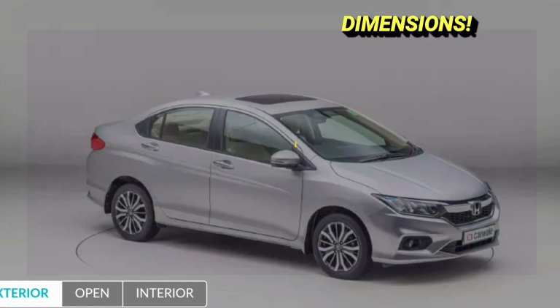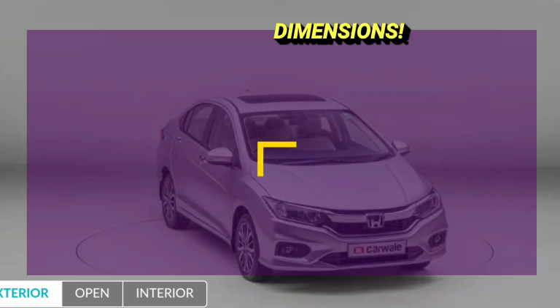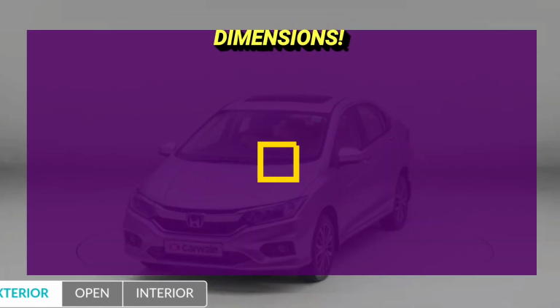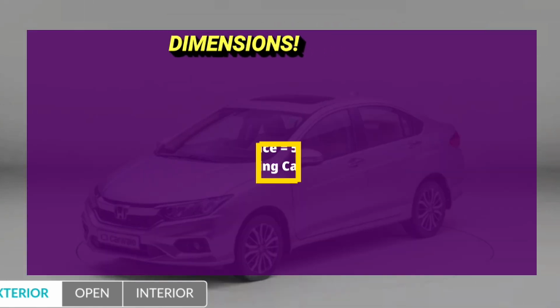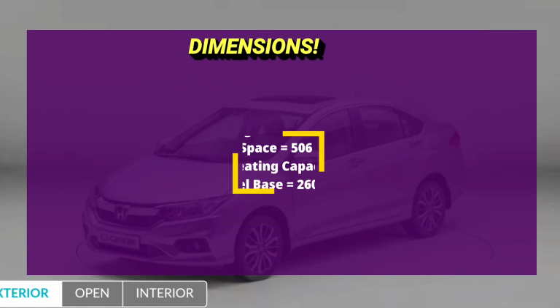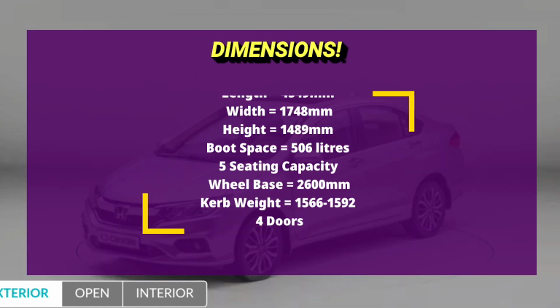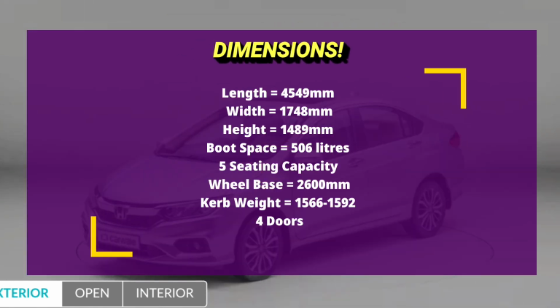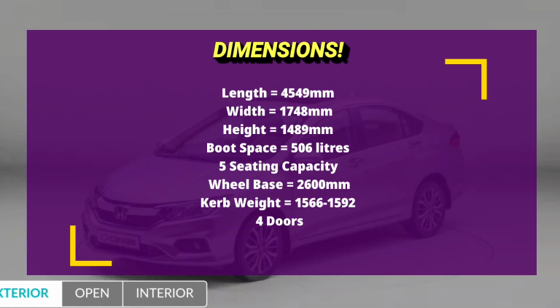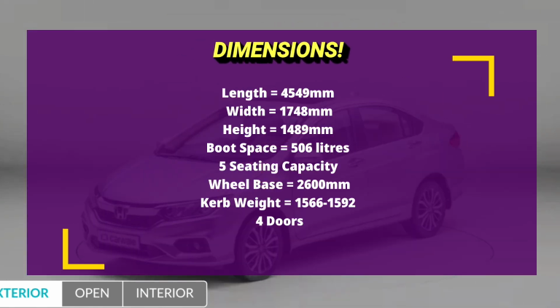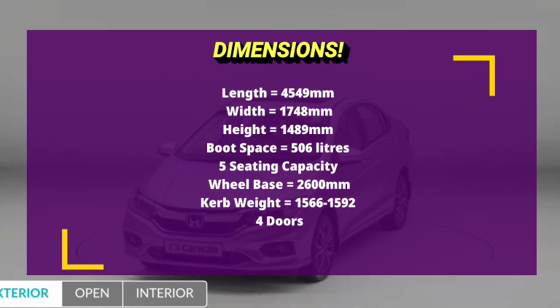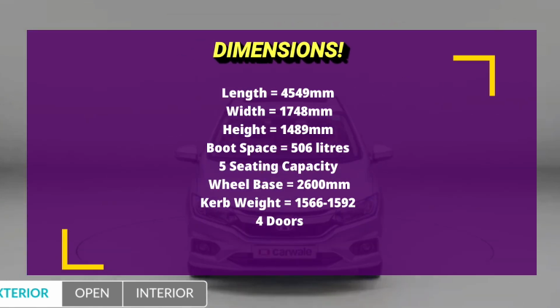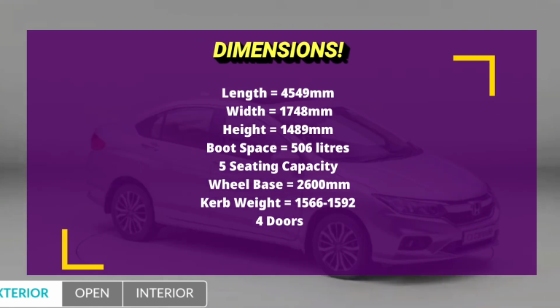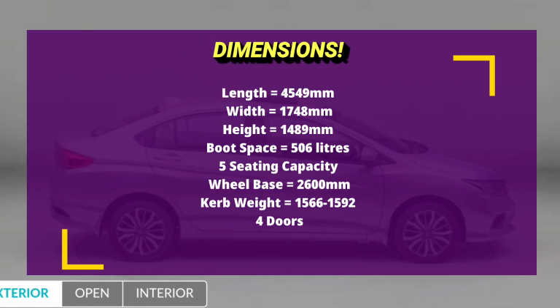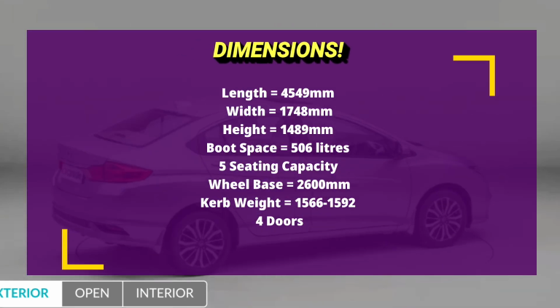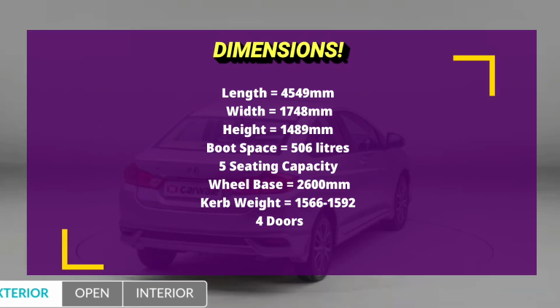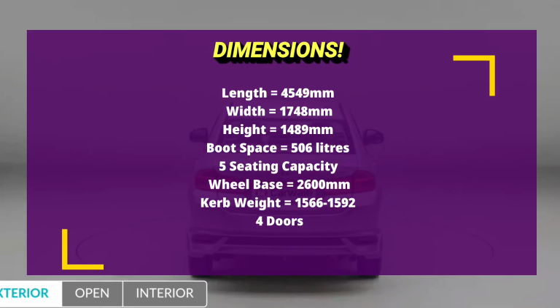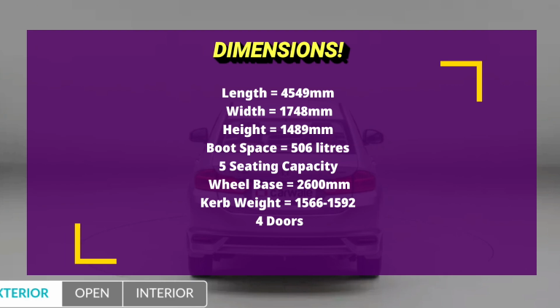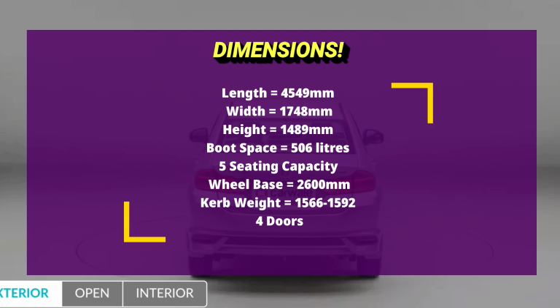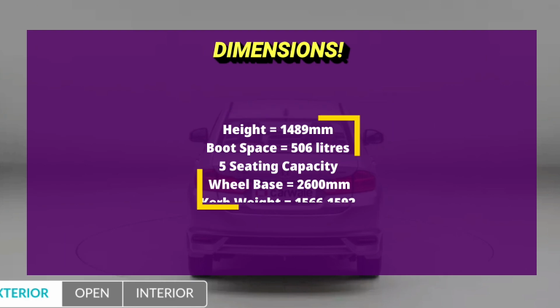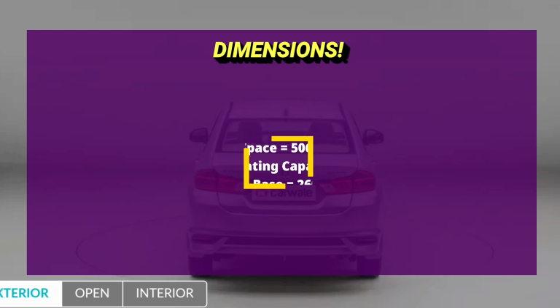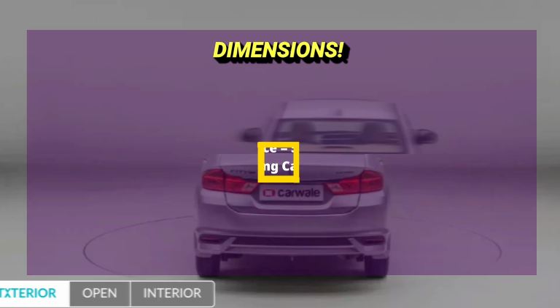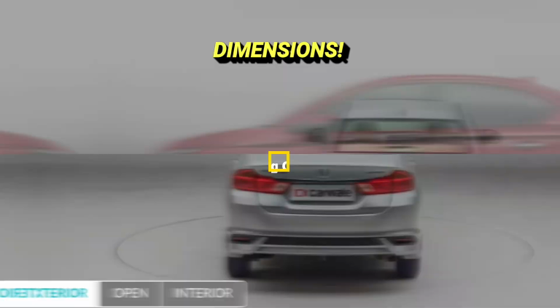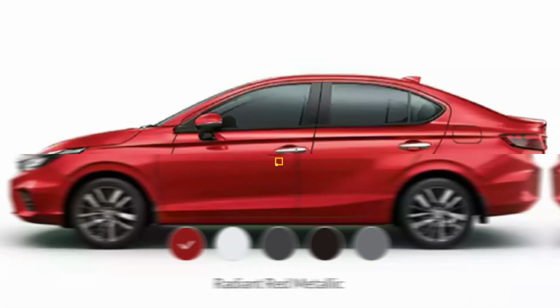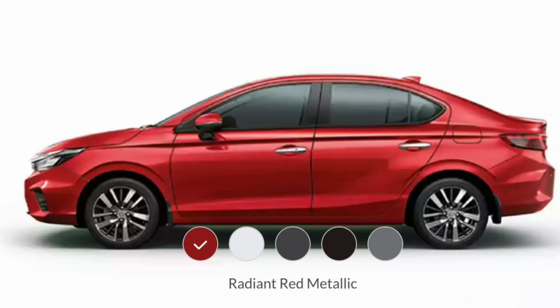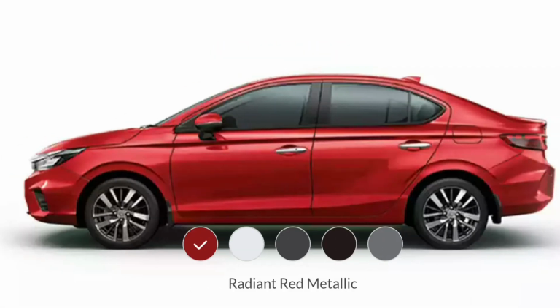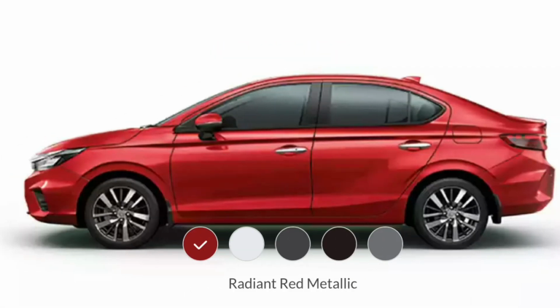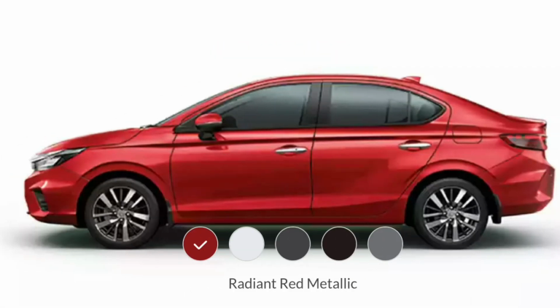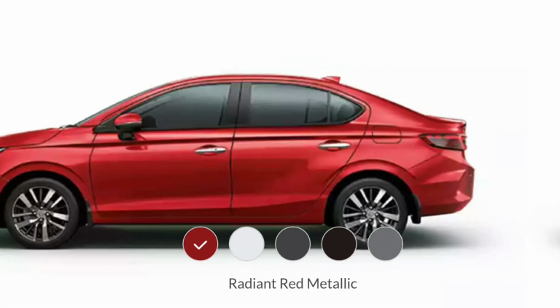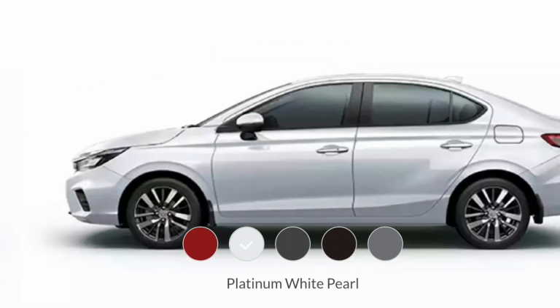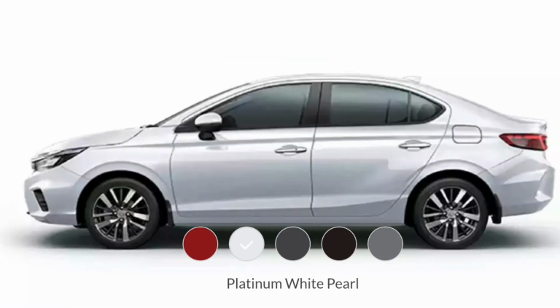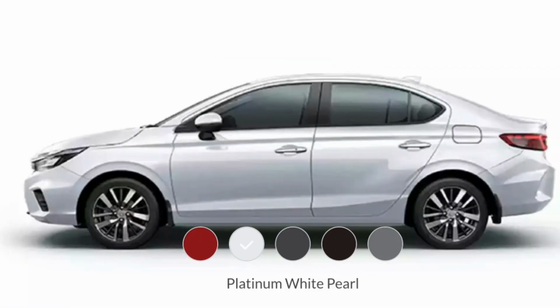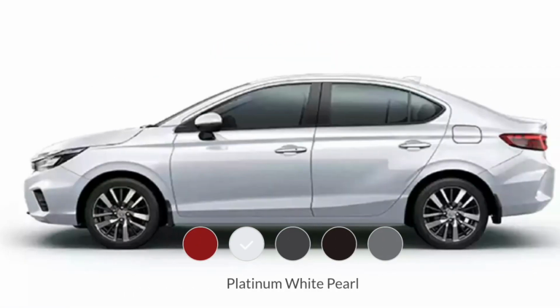Here are the dimensions of the fifth generation Honda City, and here are the limited color options available on screen.